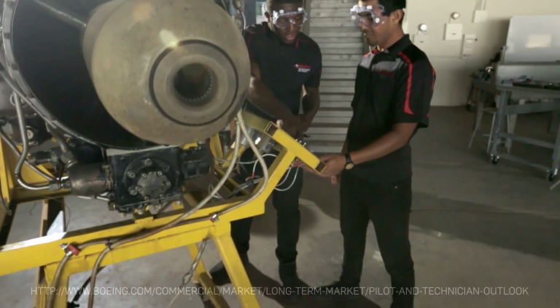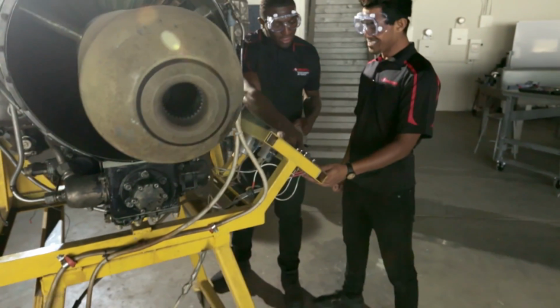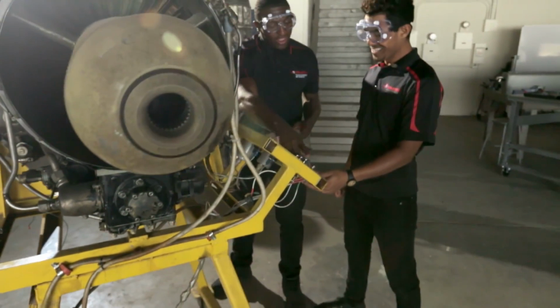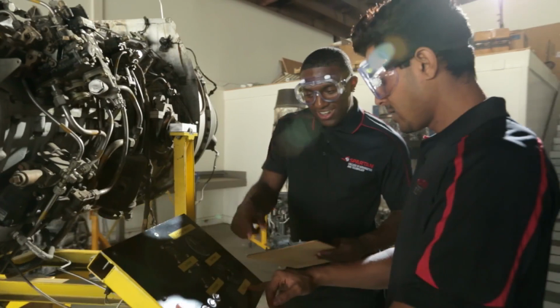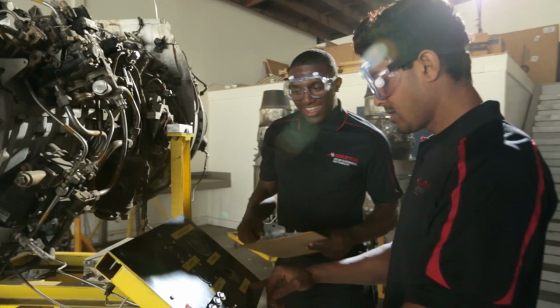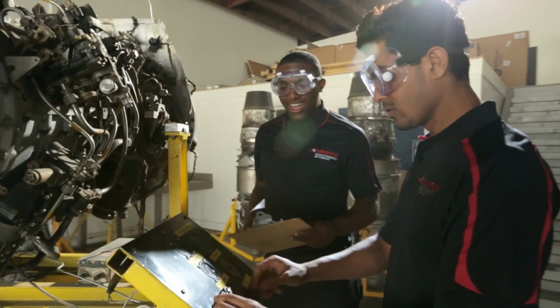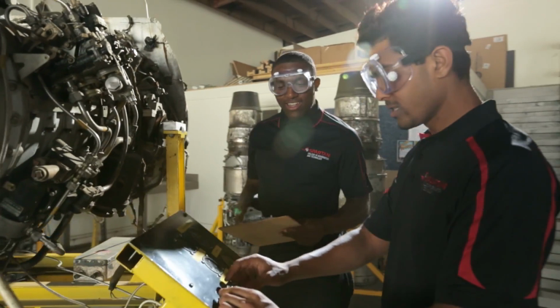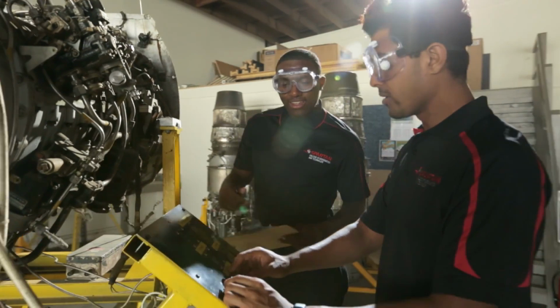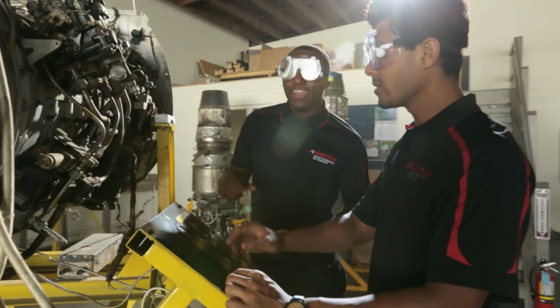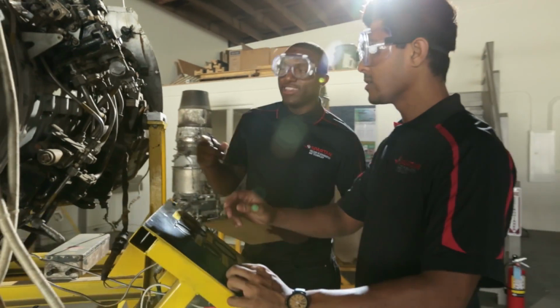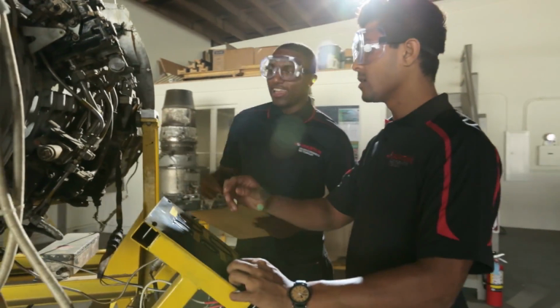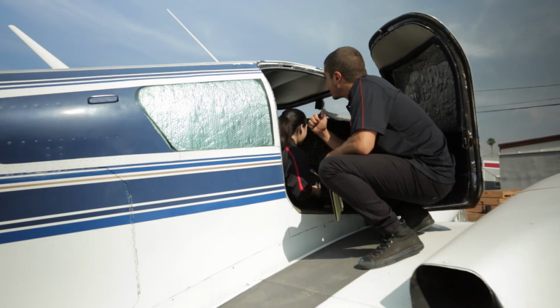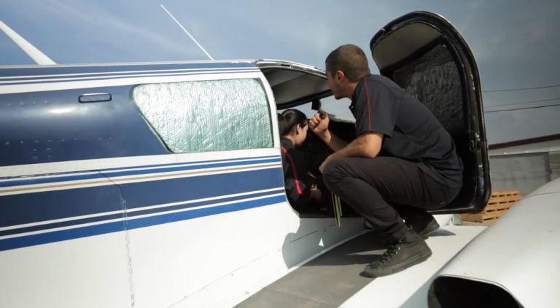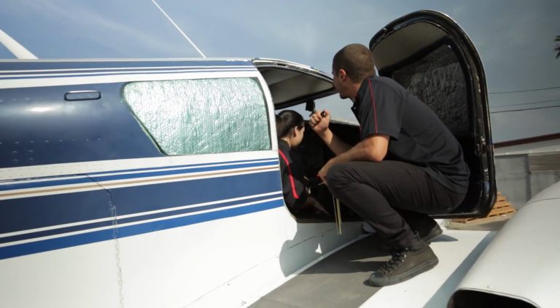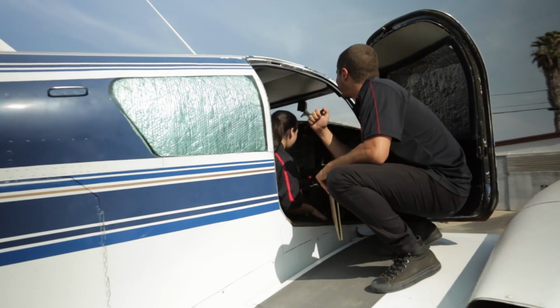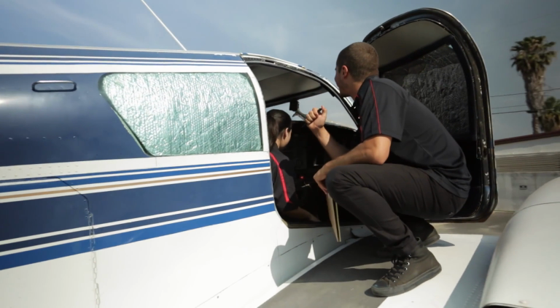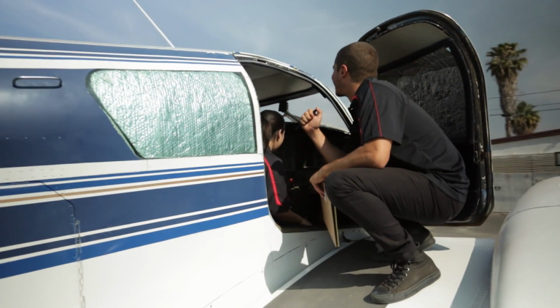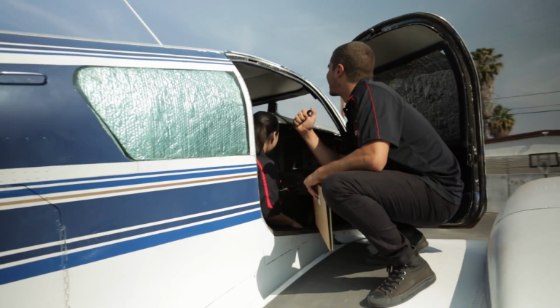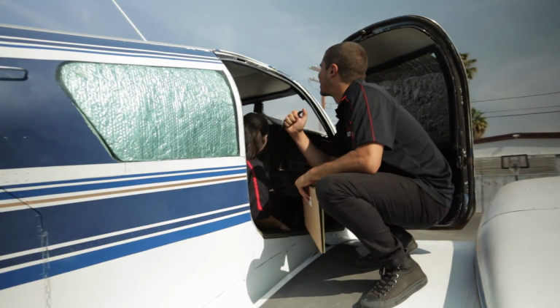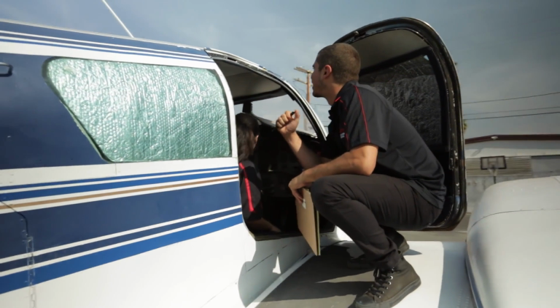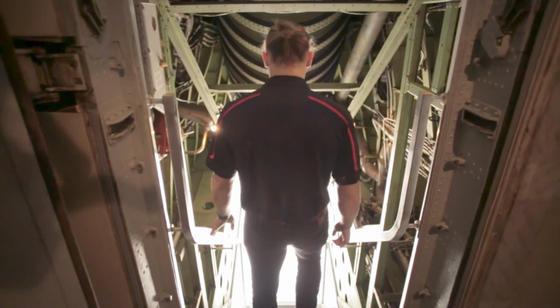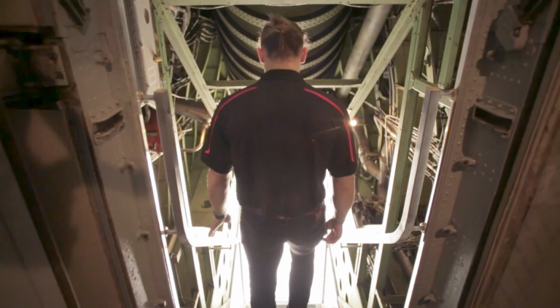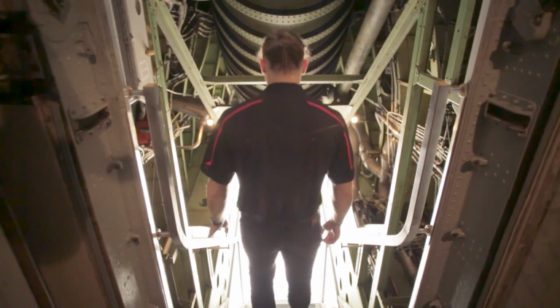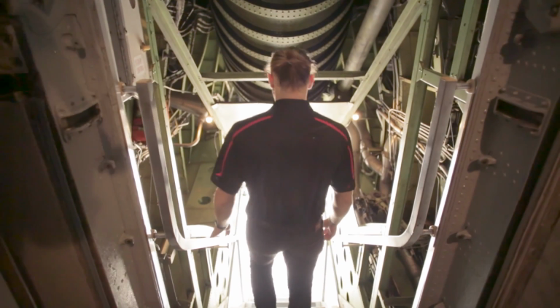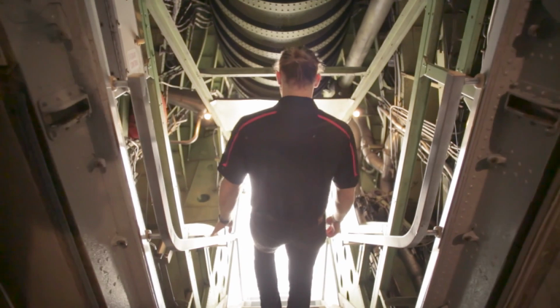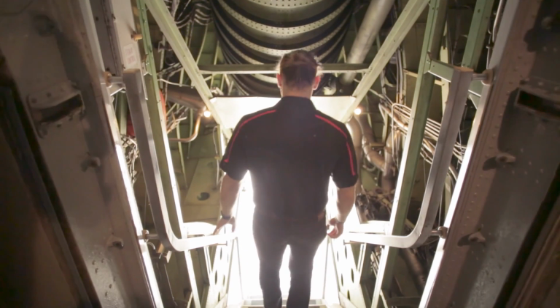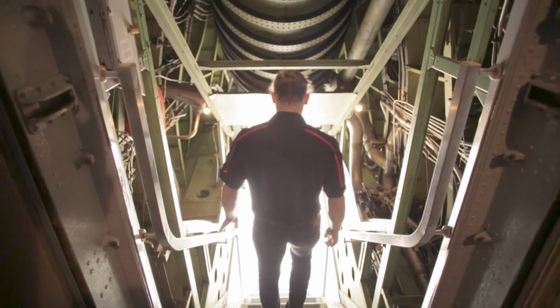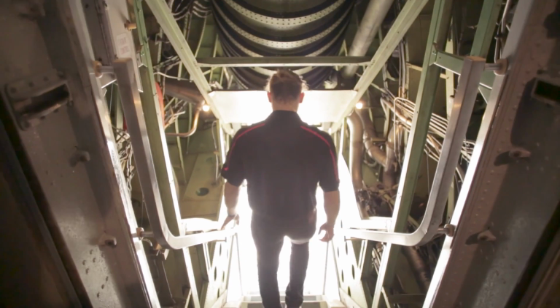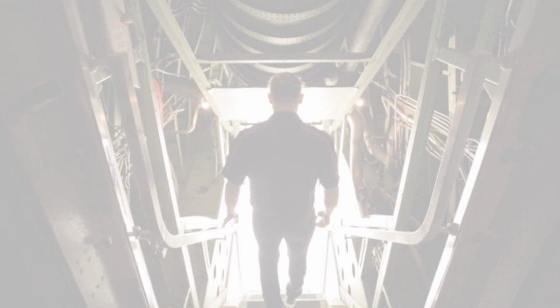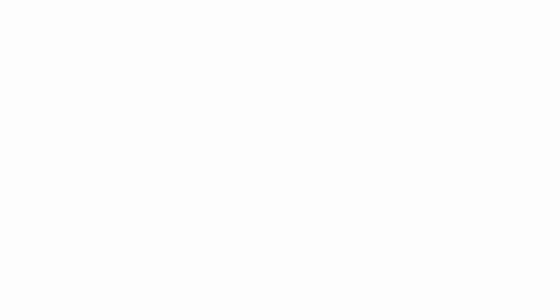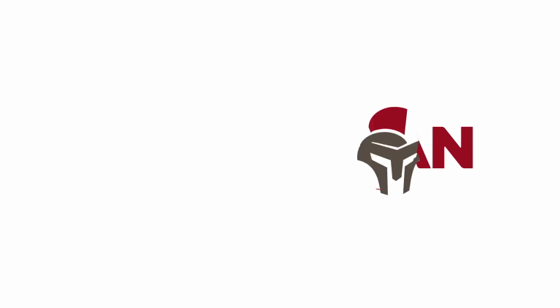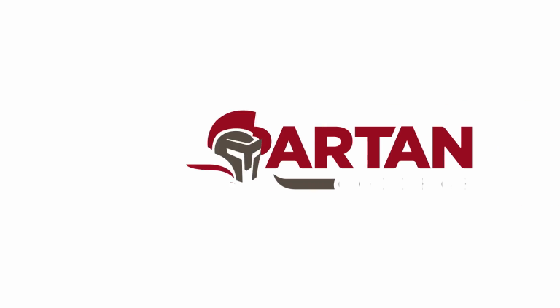So what's in your future? In just months, you could earn the title of aviation mechanic and all the respect that comes with it. Call us today.